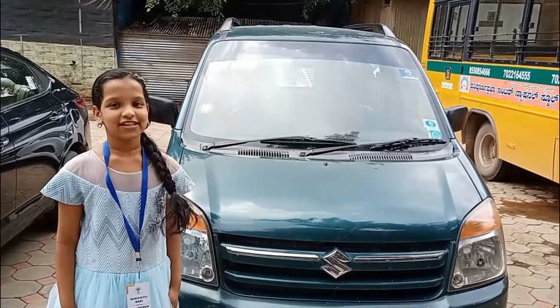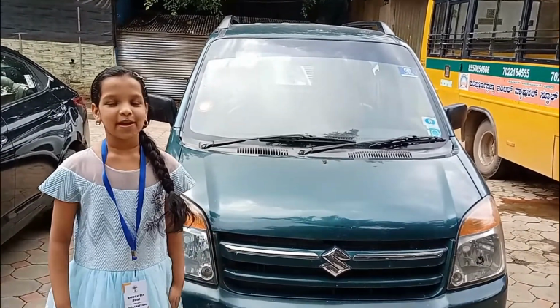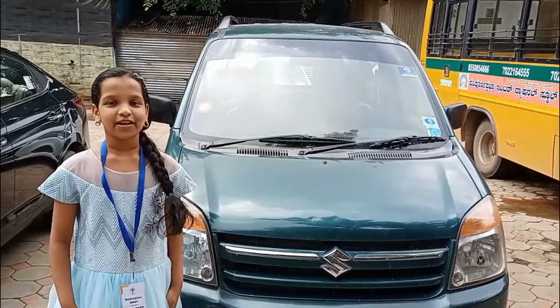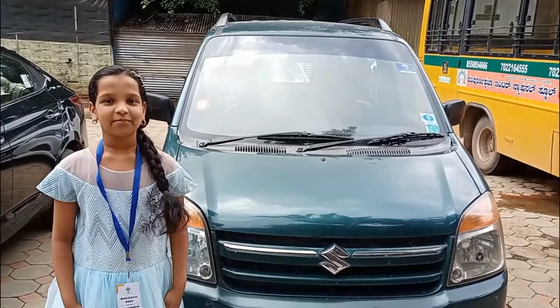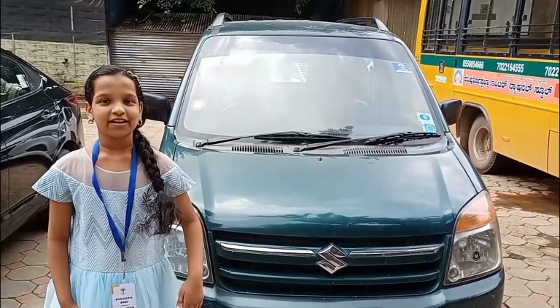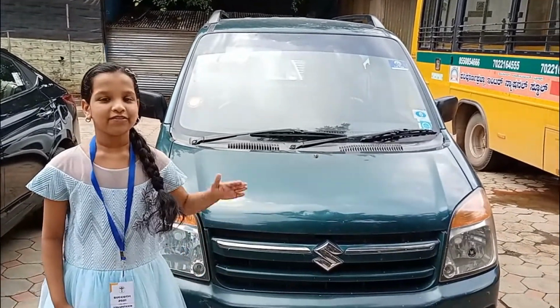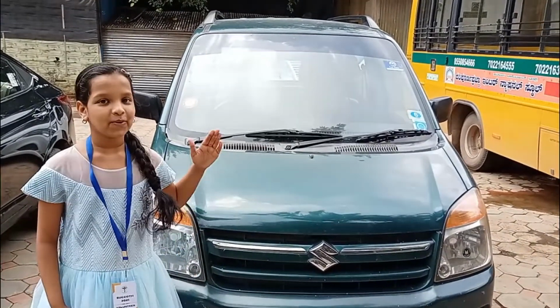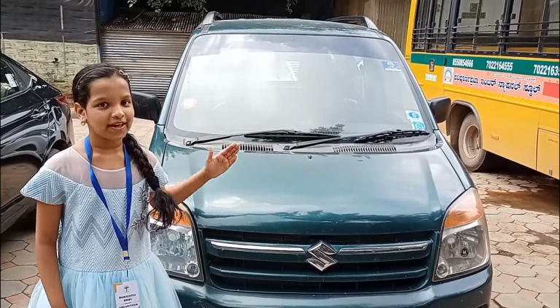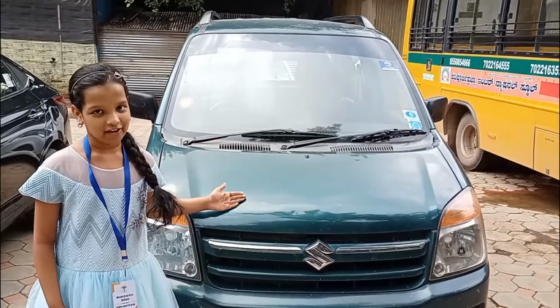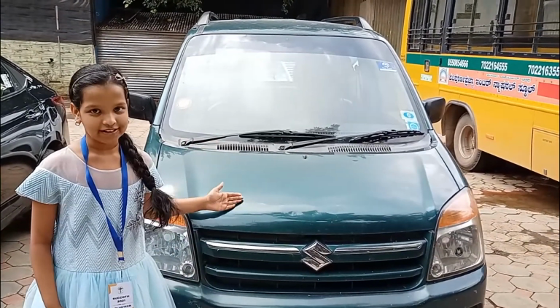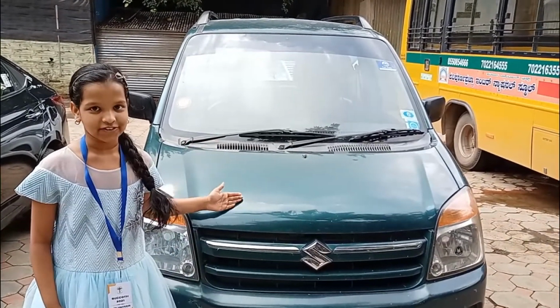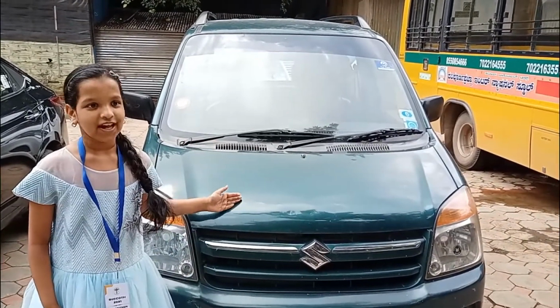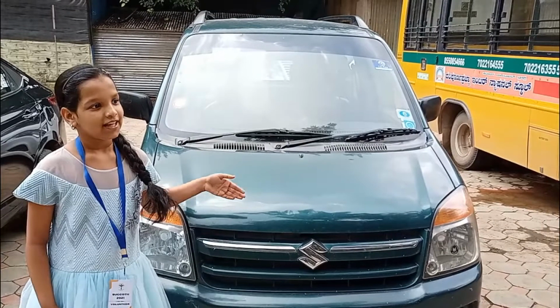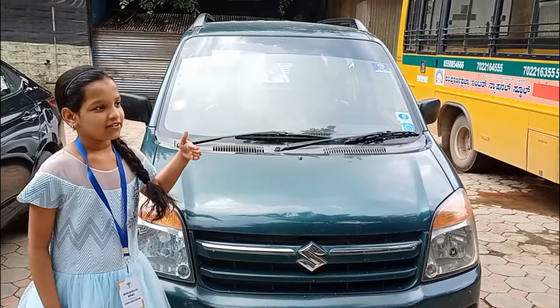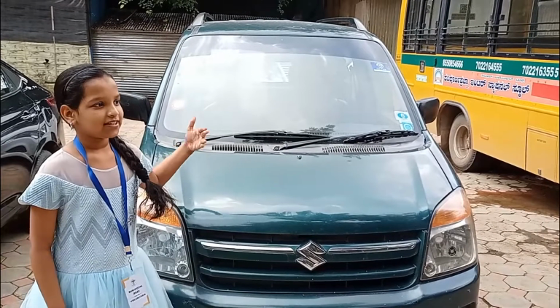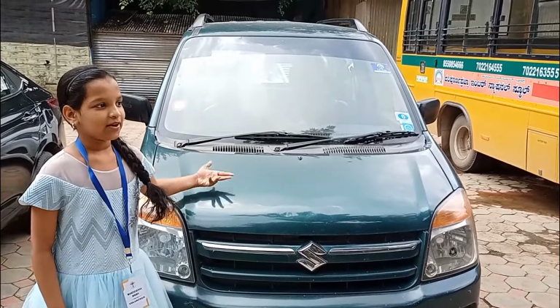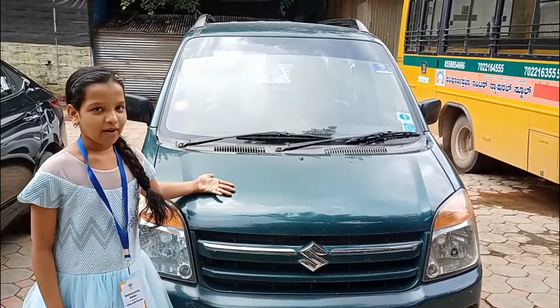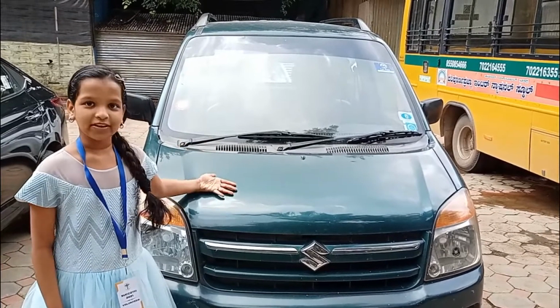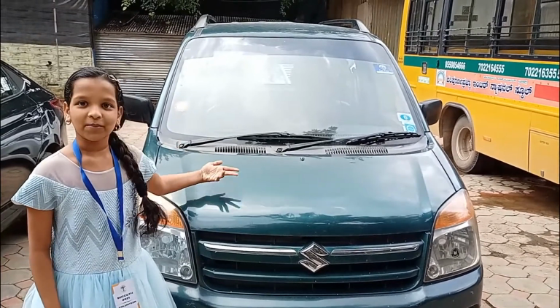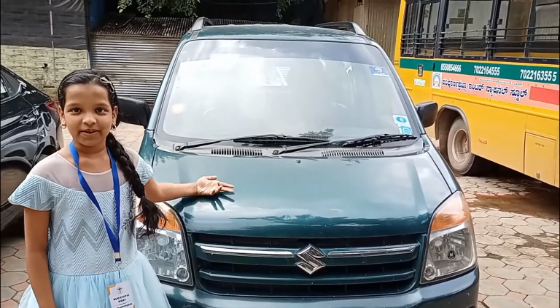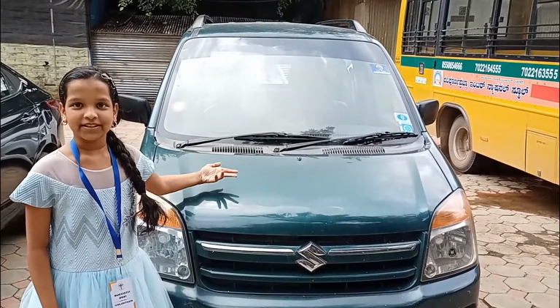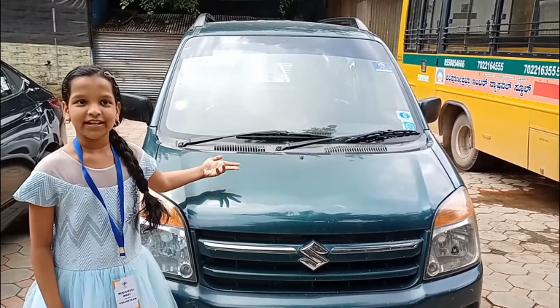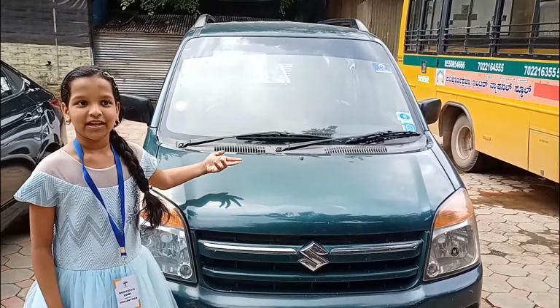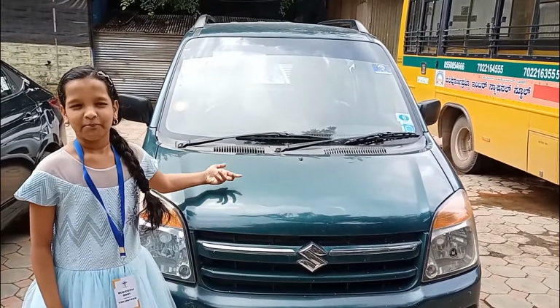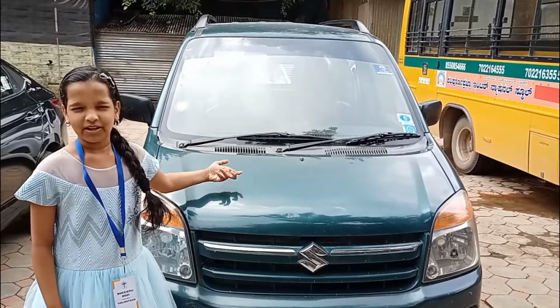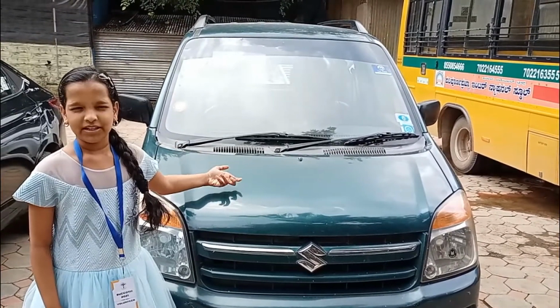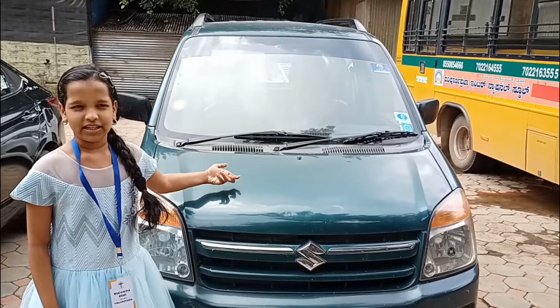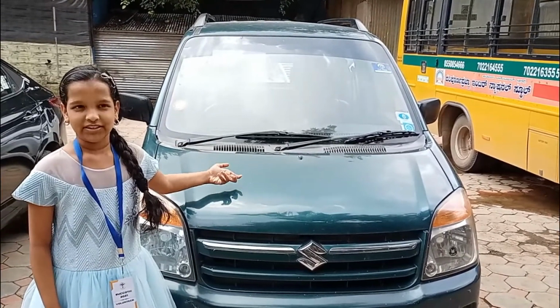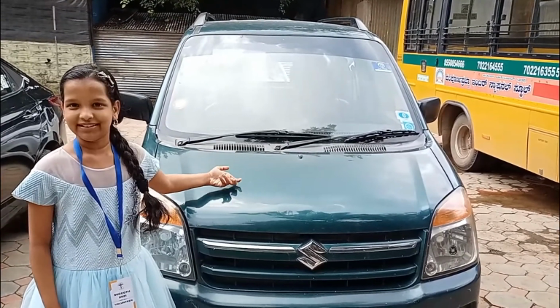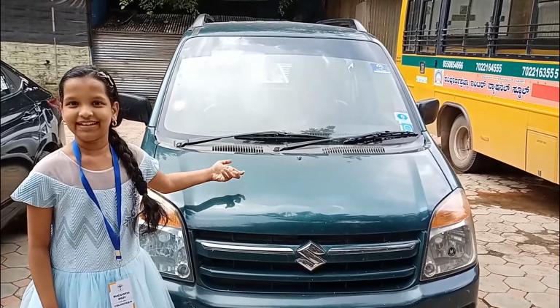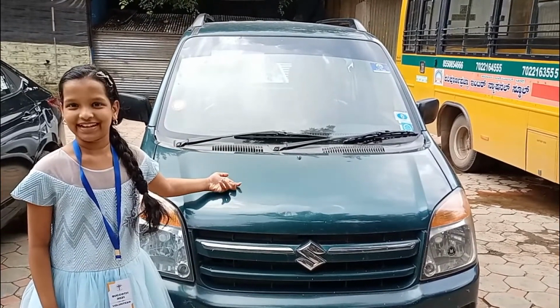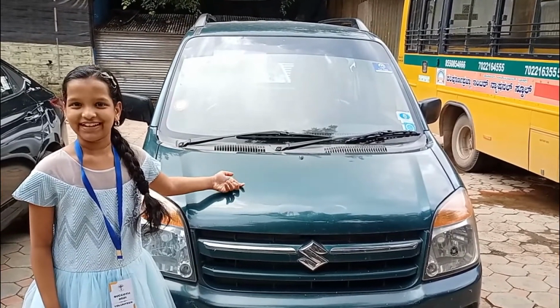So today I'm going to be giving you a tour. This is a Wagon R, Maruti Suzuki car.